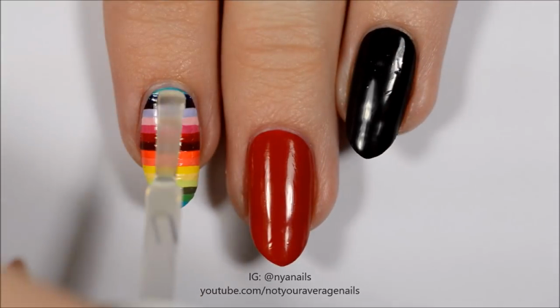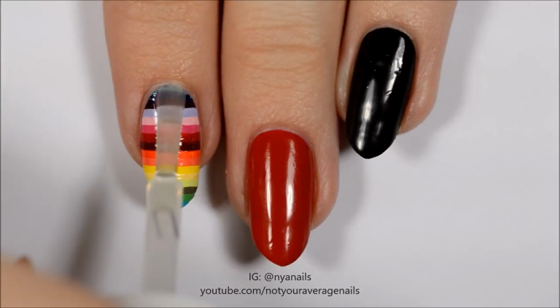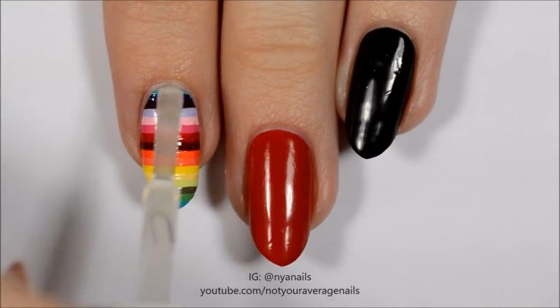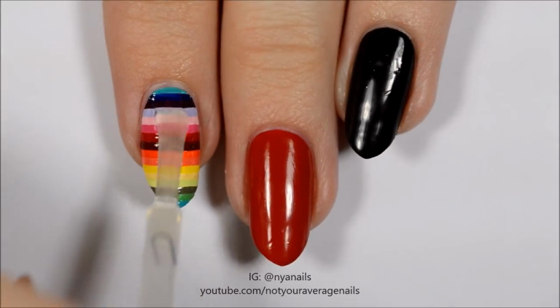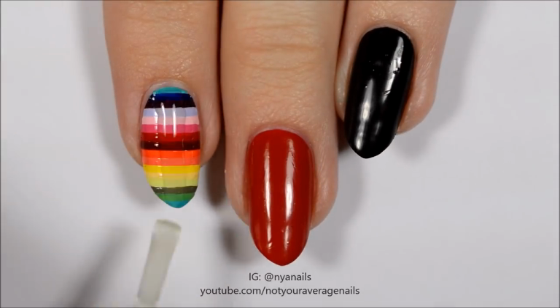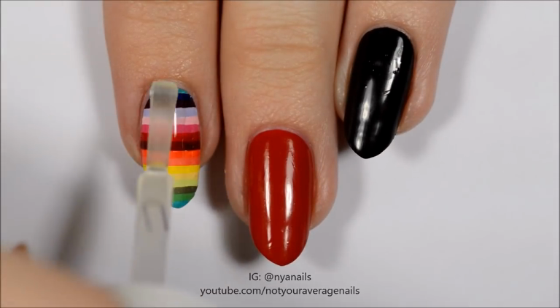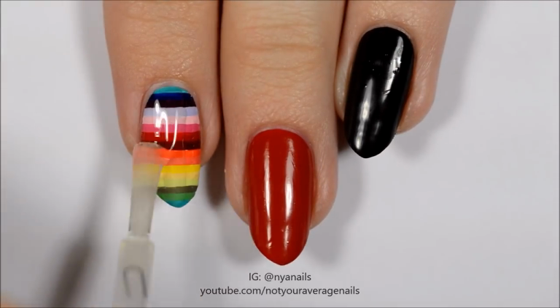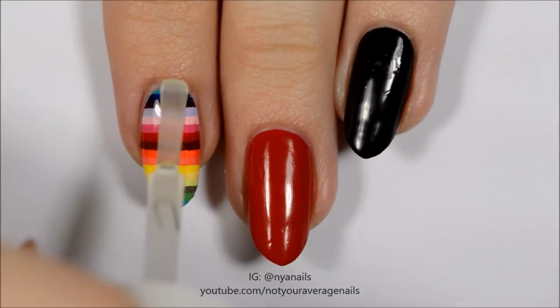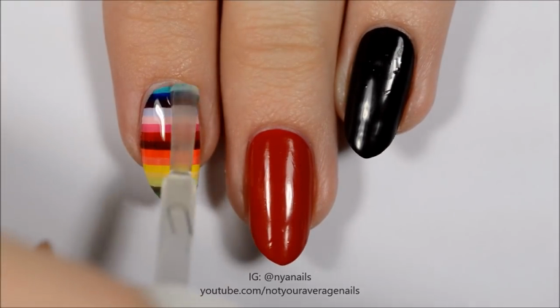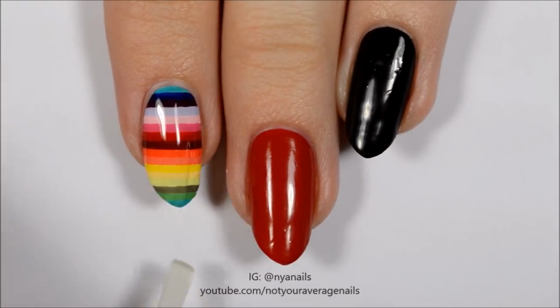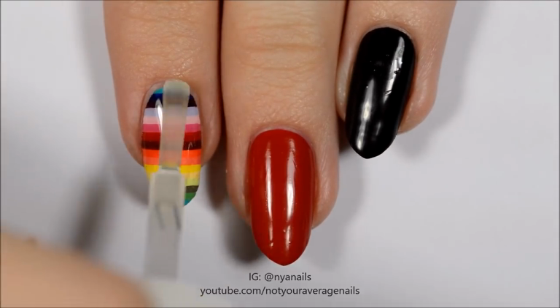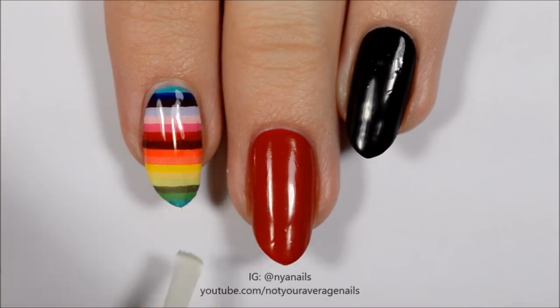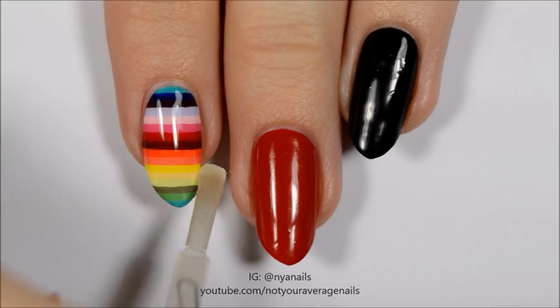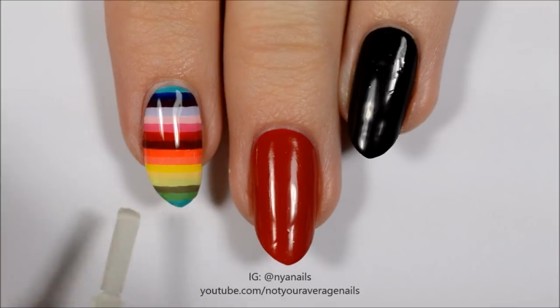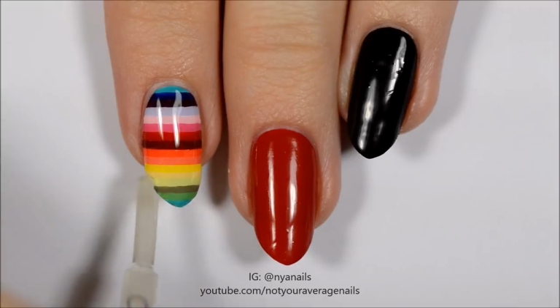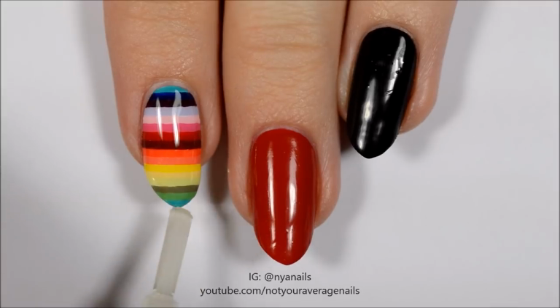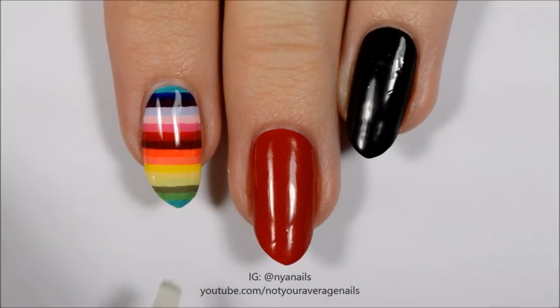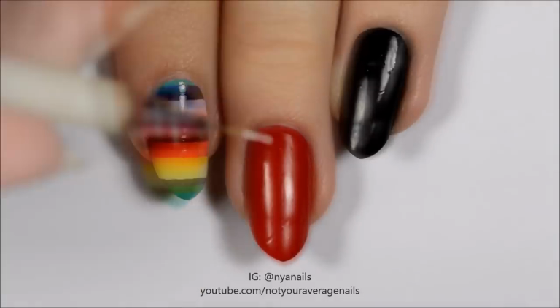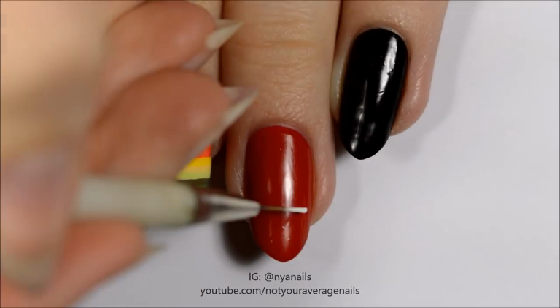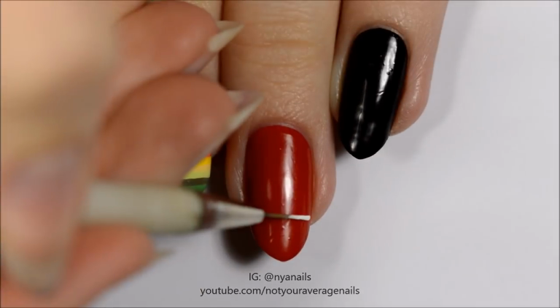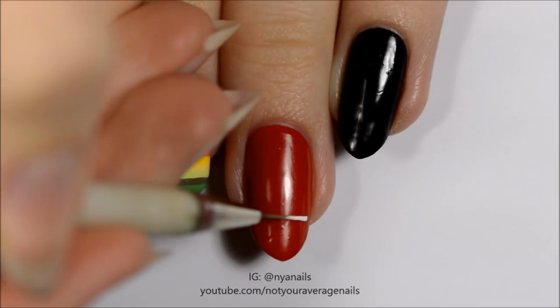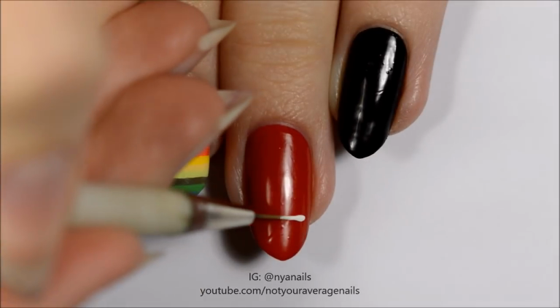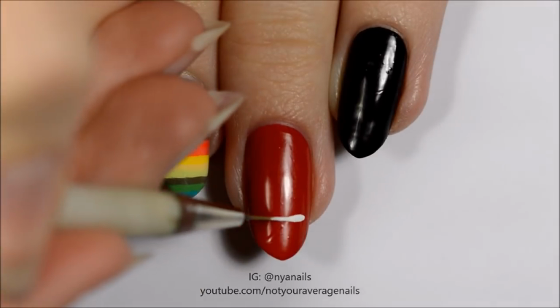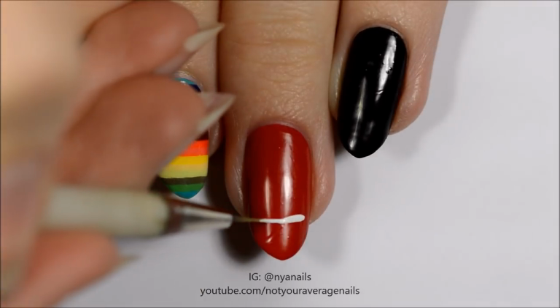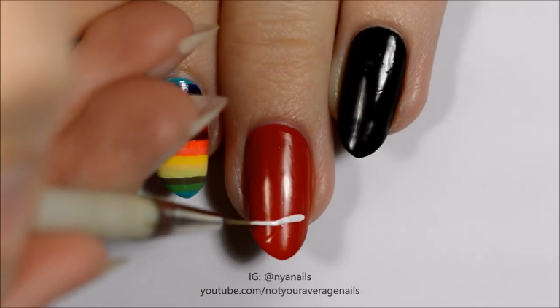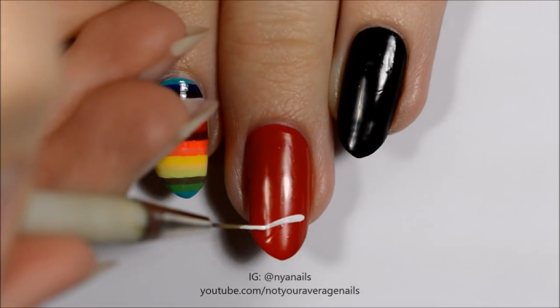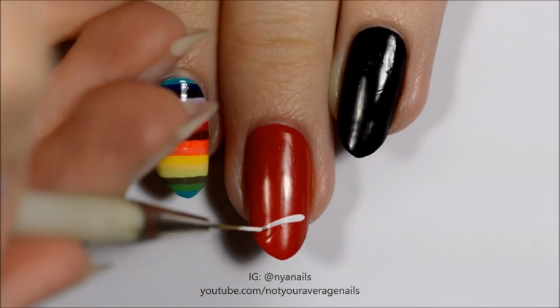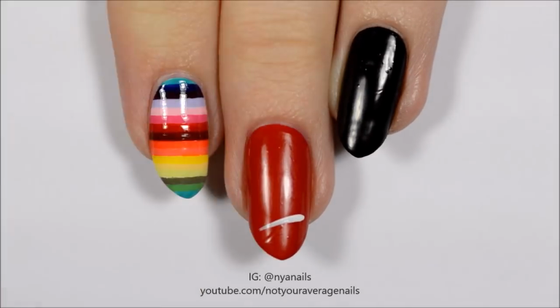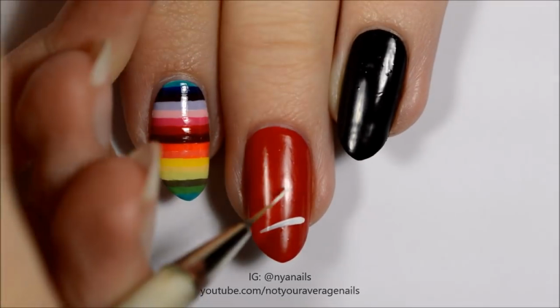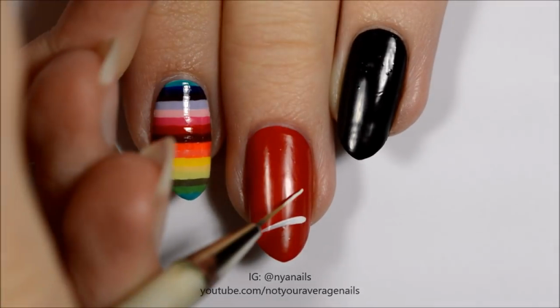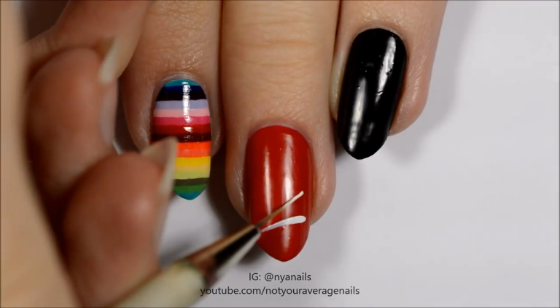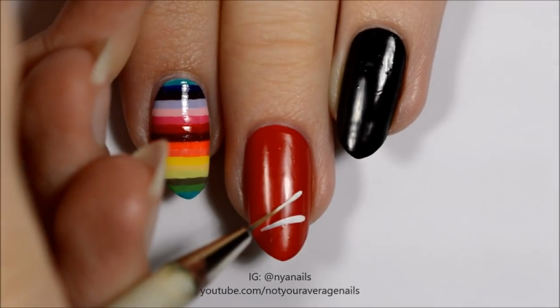Seal in your design with a topcoat. Use white paint or polish to make a triangle.